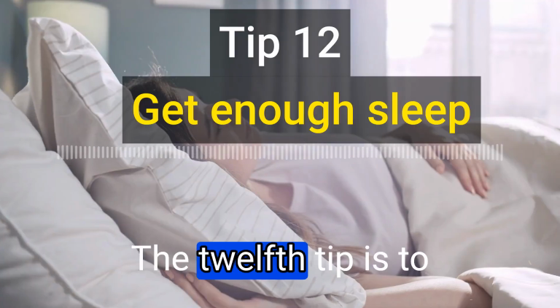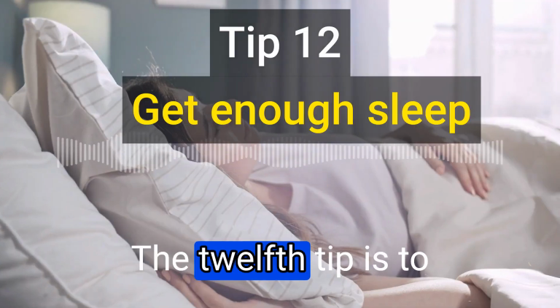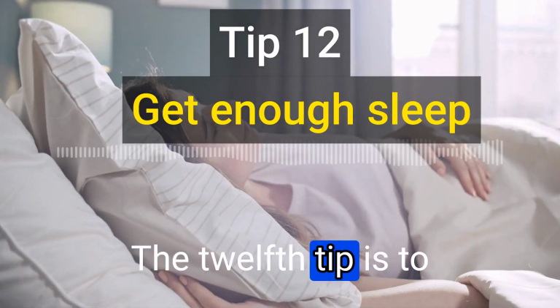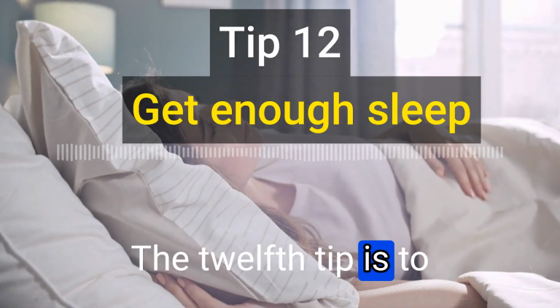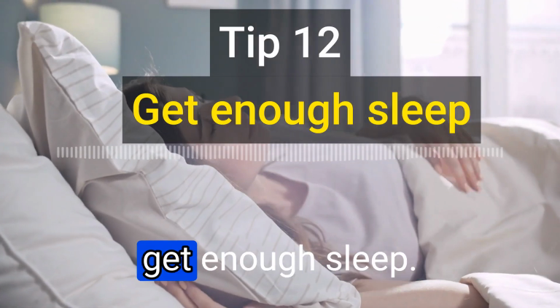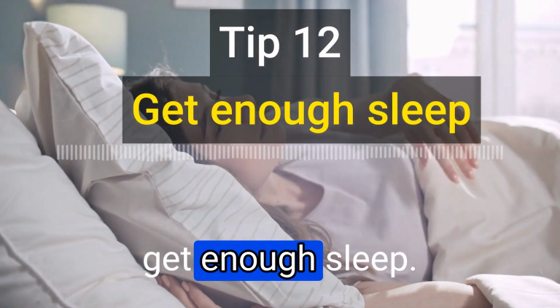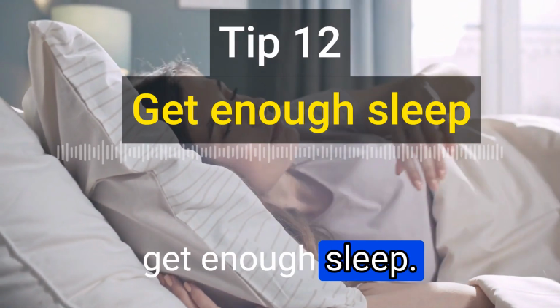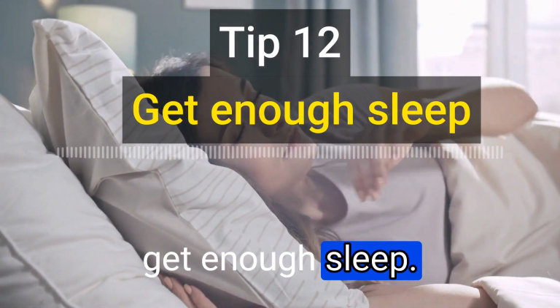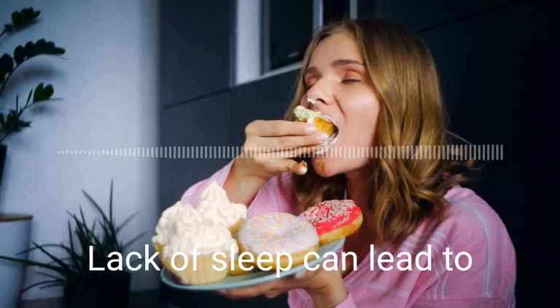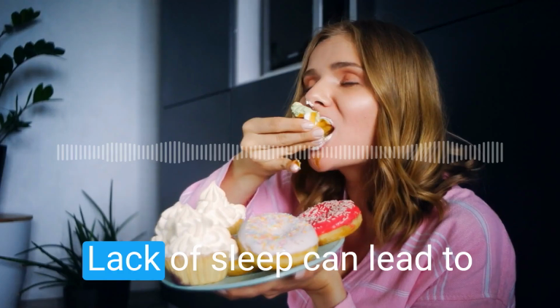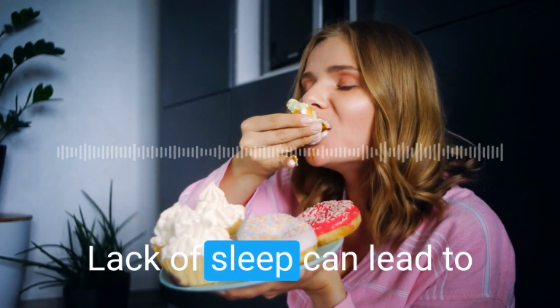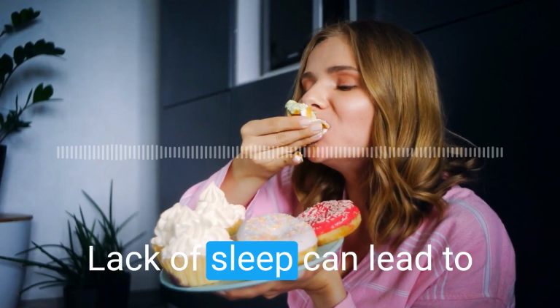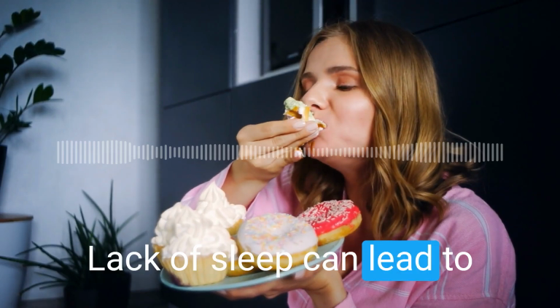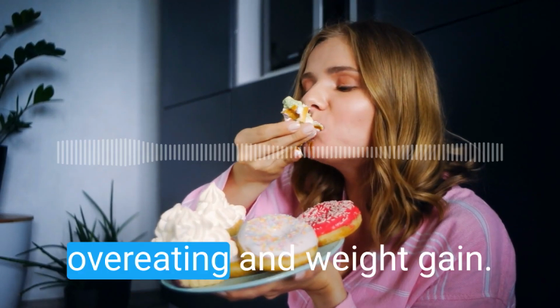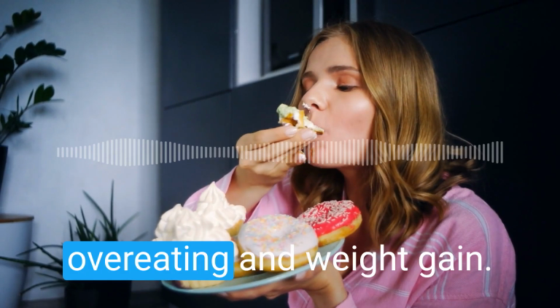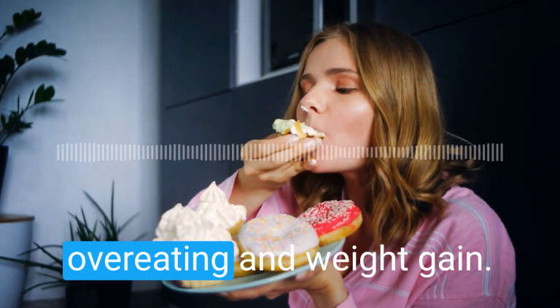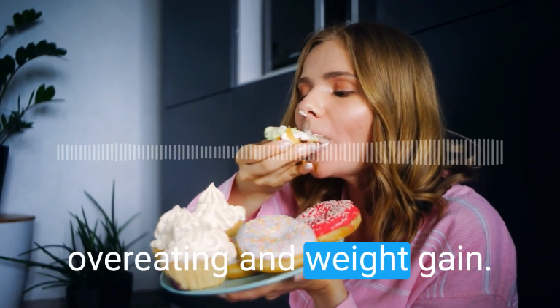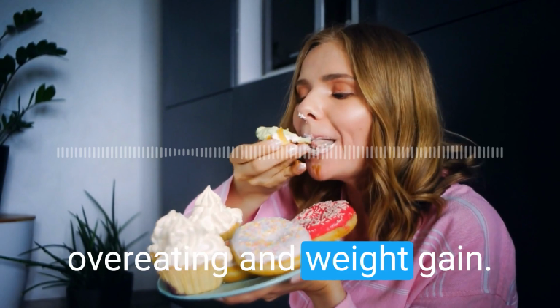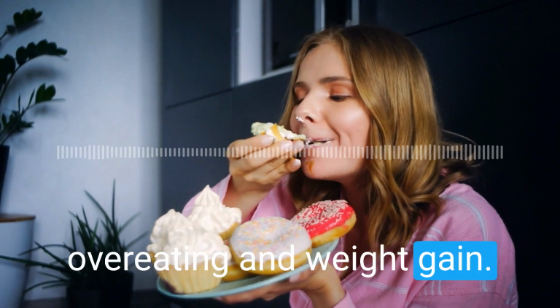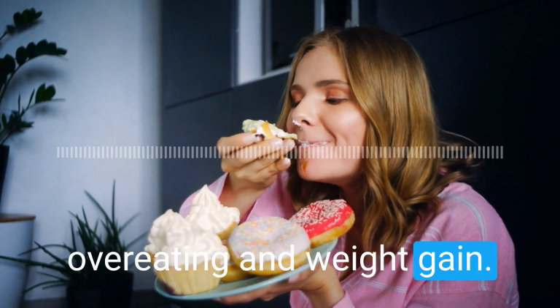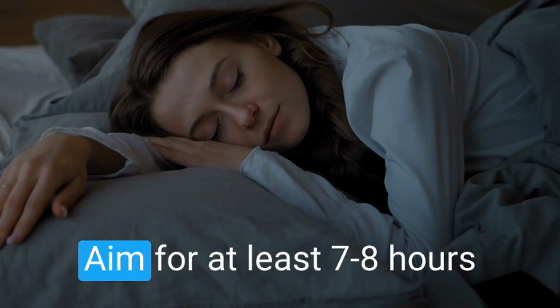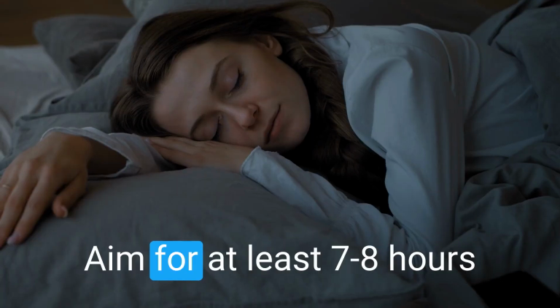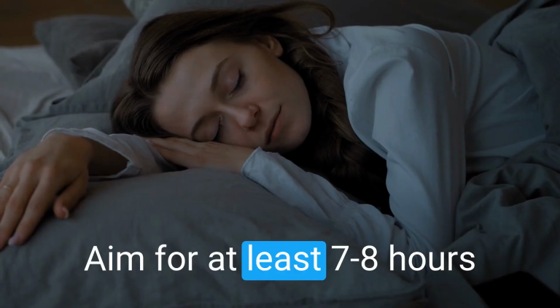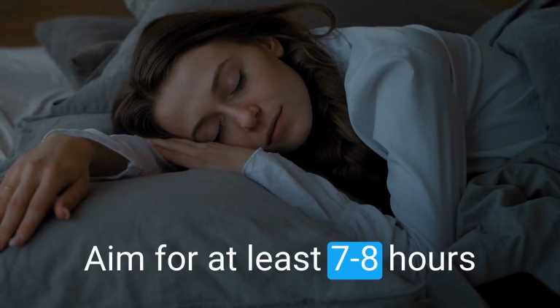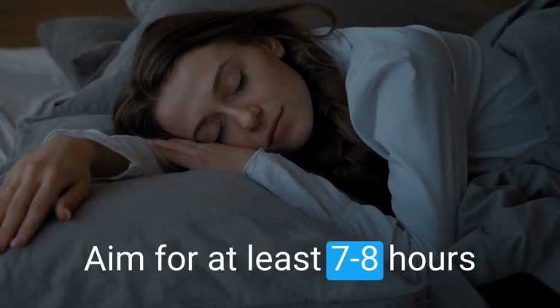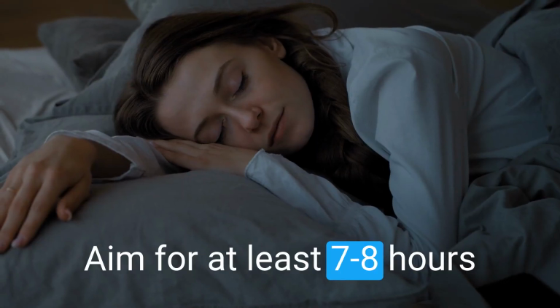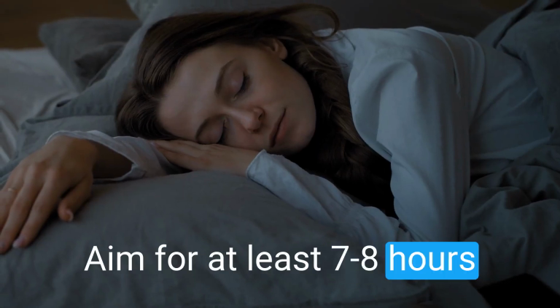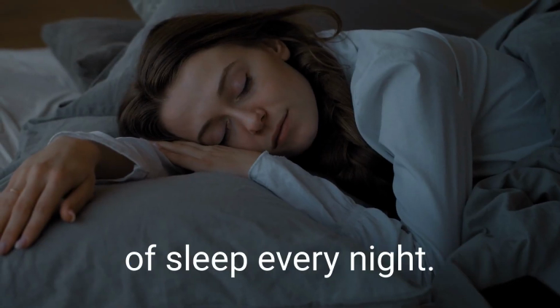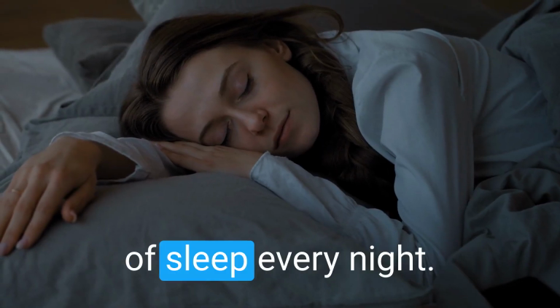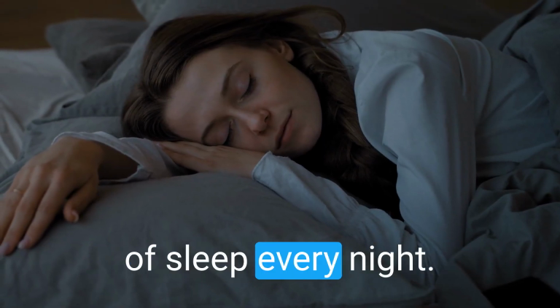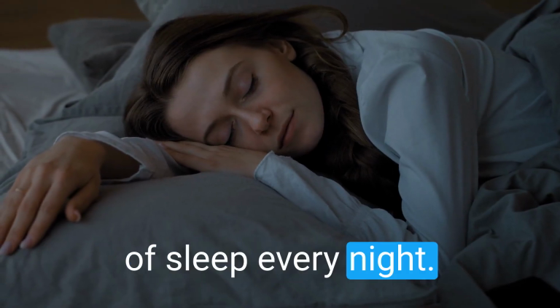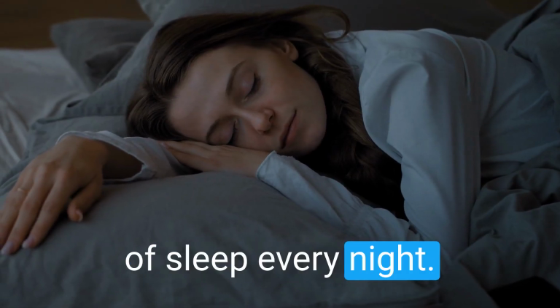The twelfth tip is to get enough sleep. Lack of sleep can lead to overeating and weight gain. Aim for at least 7 to 8 hours of sleep every night.